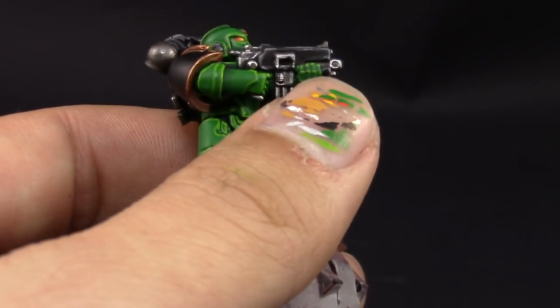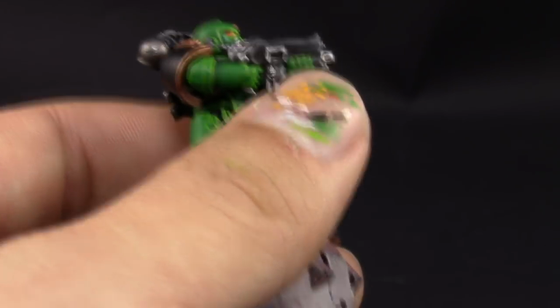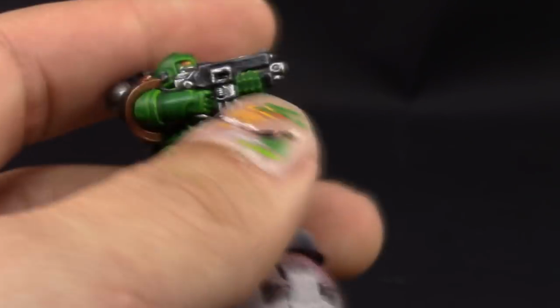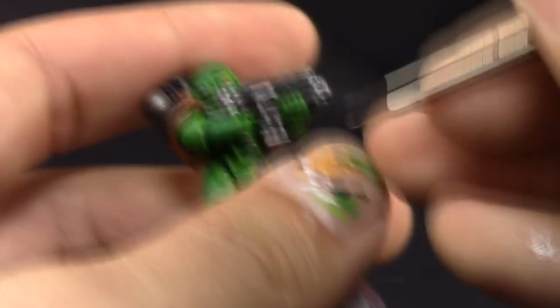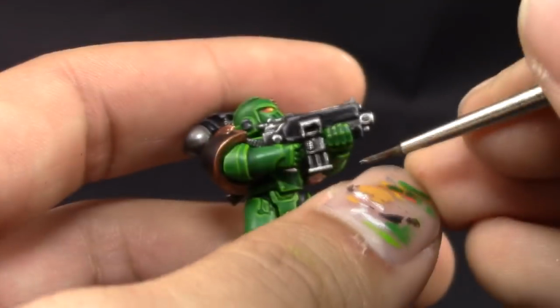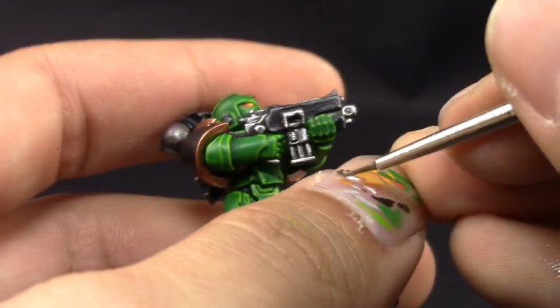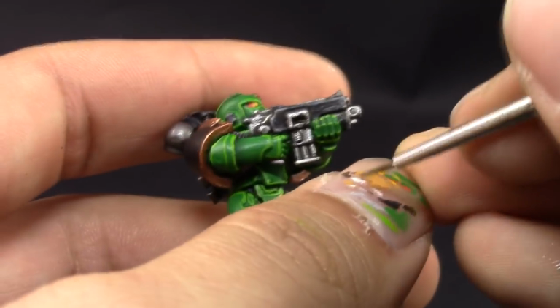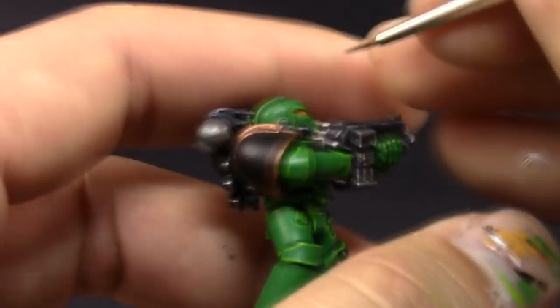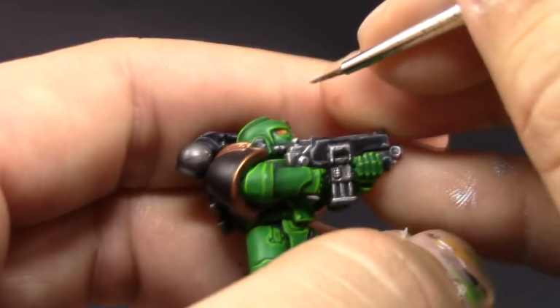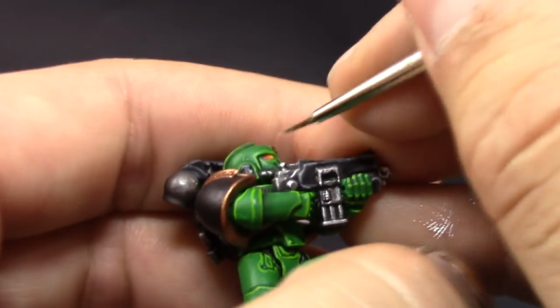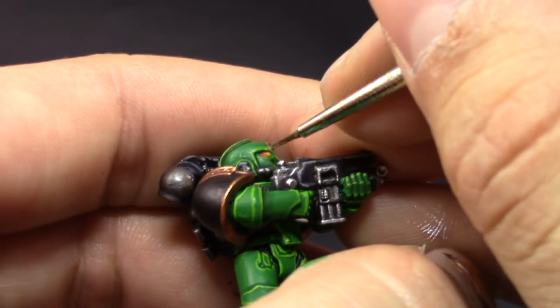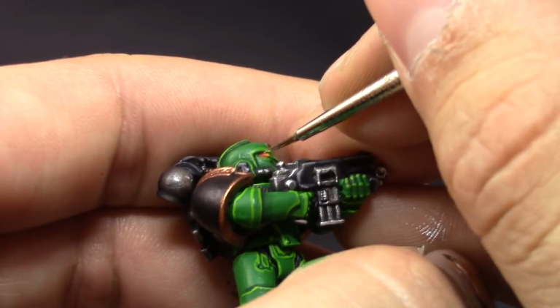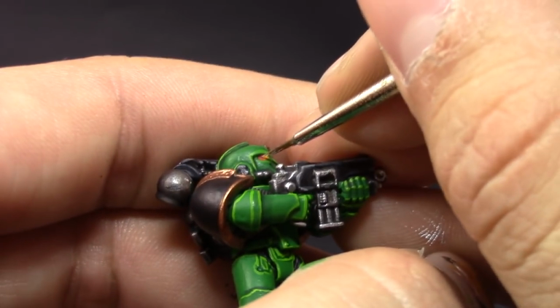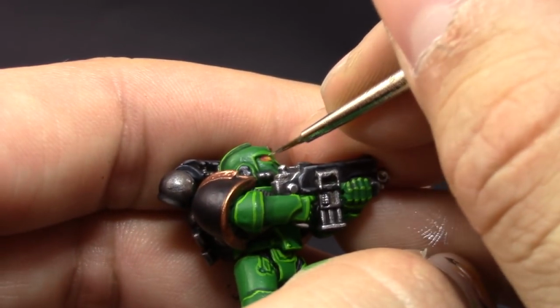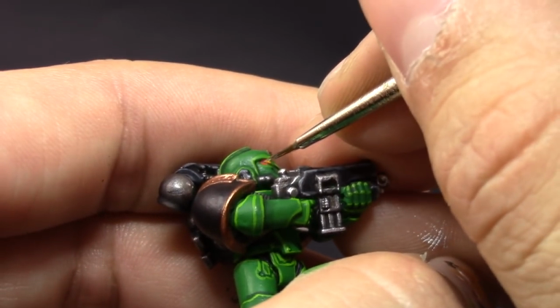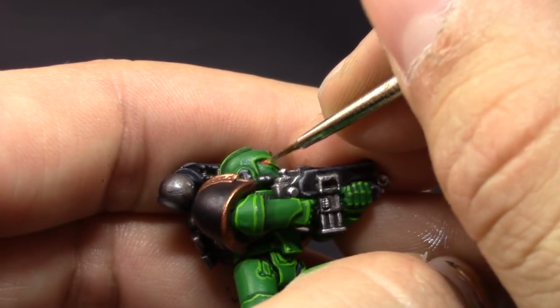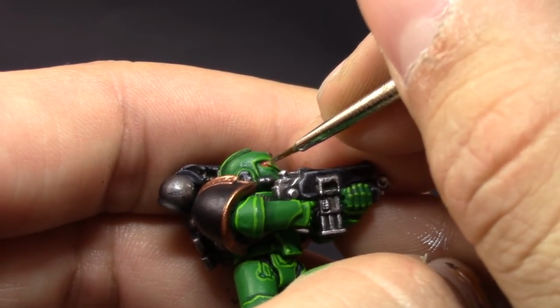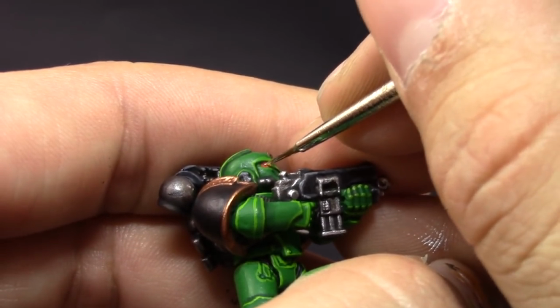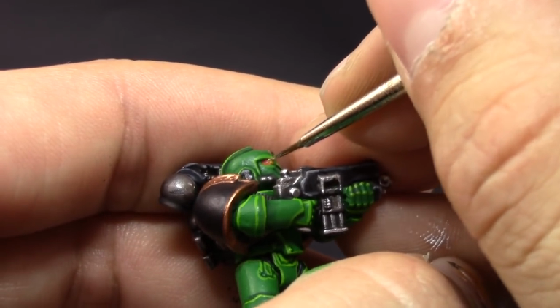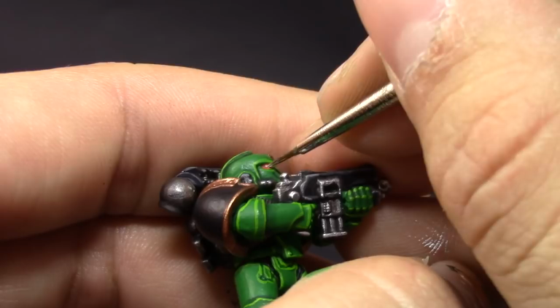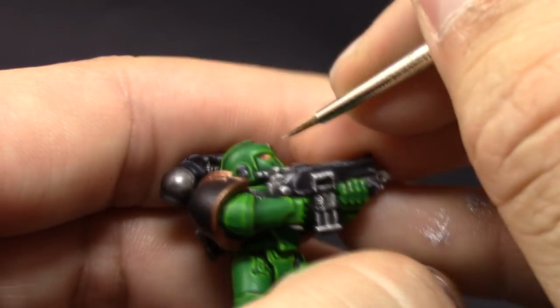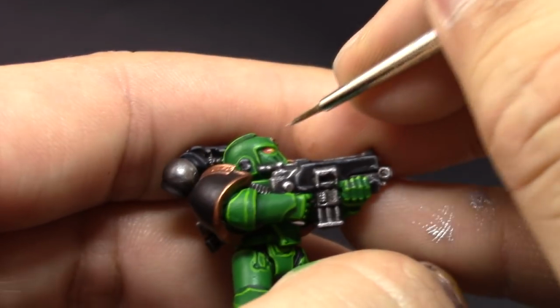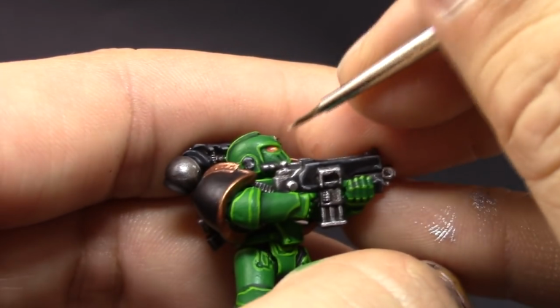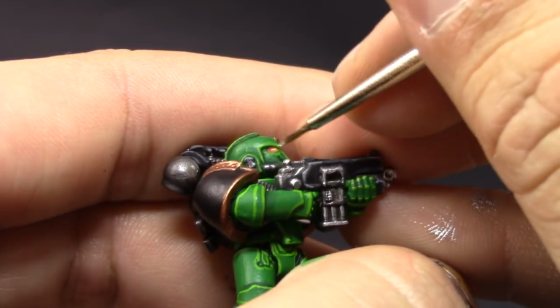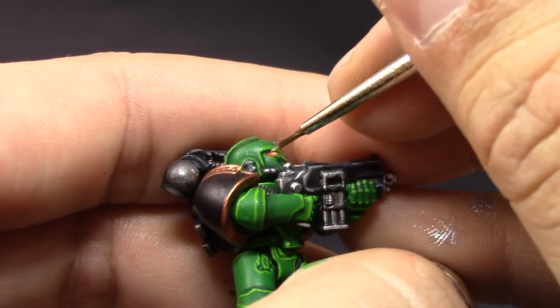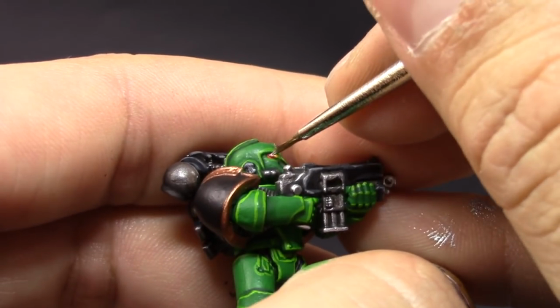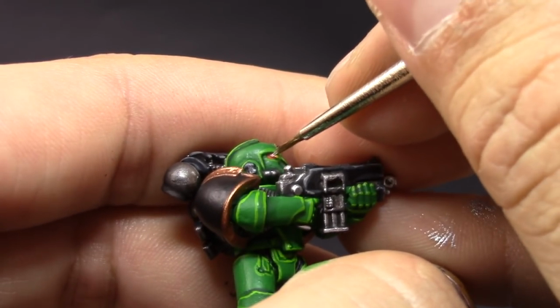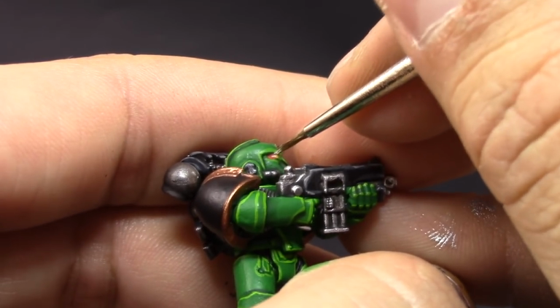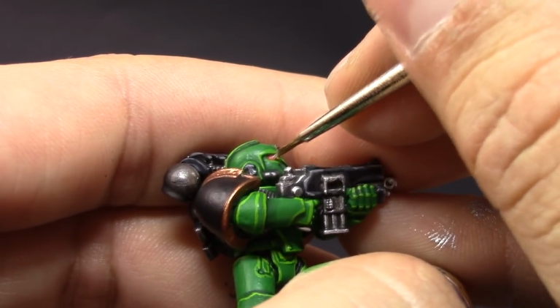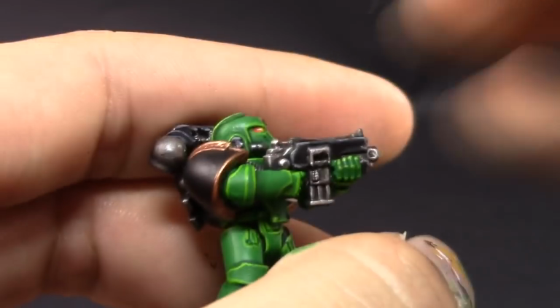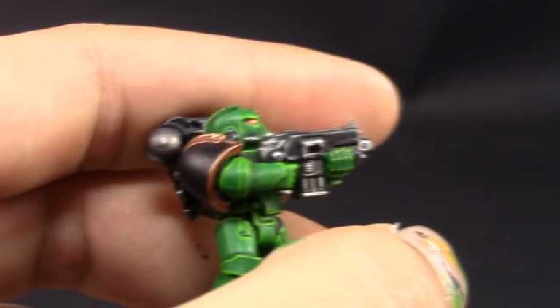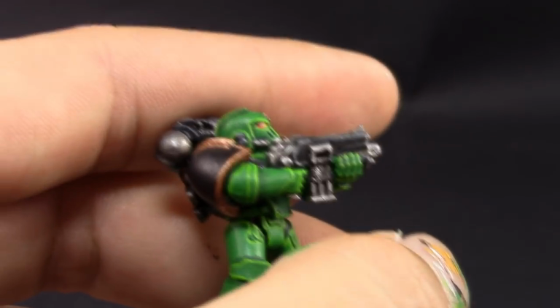I didn't make a very good job recording this step, so I'm going to finish the lenses off camera.